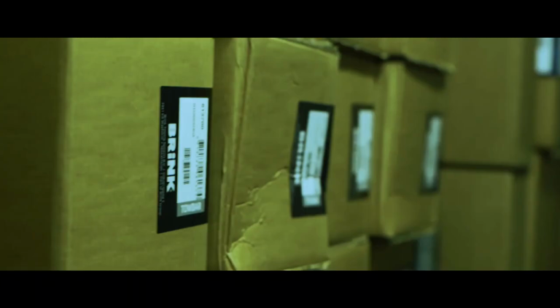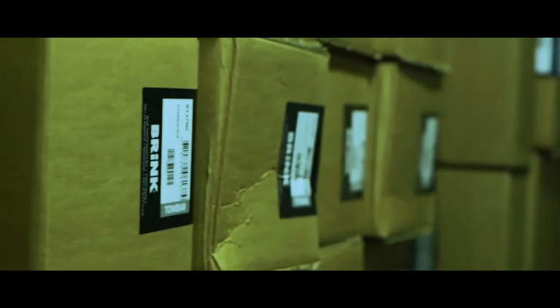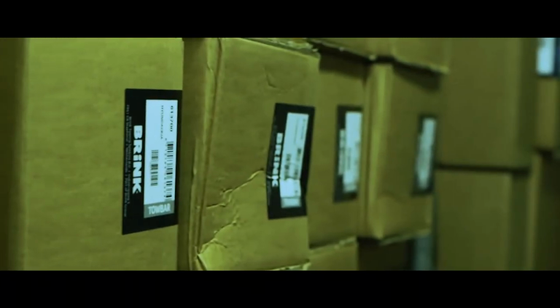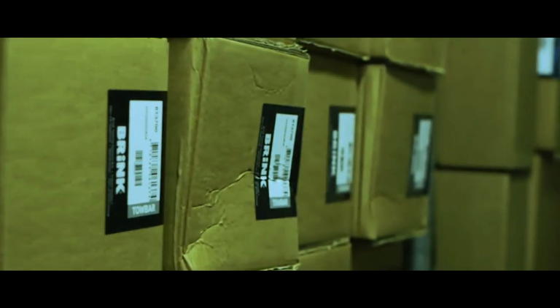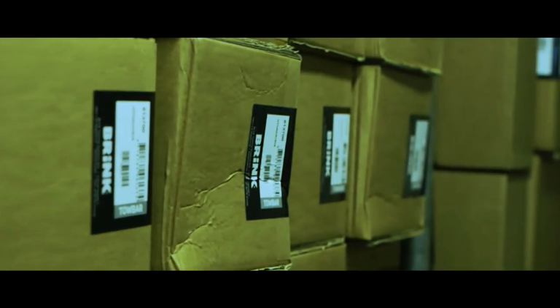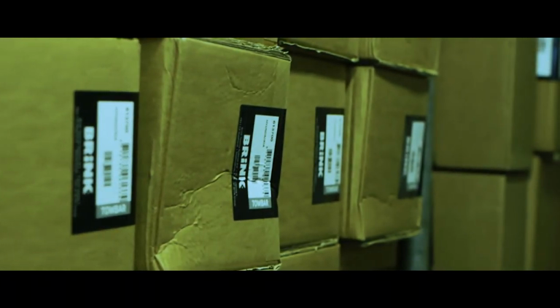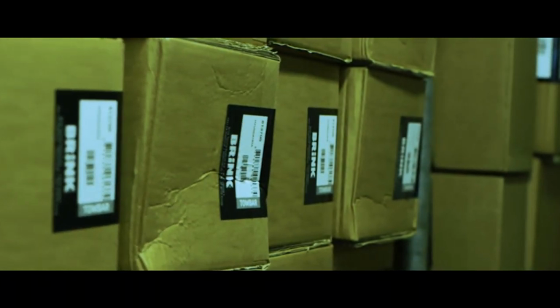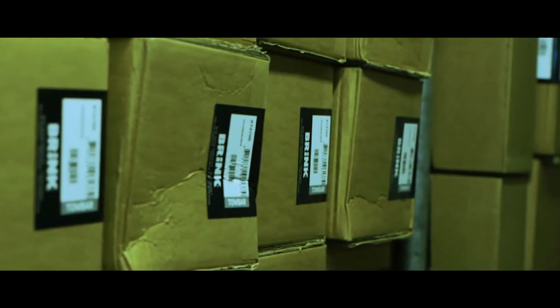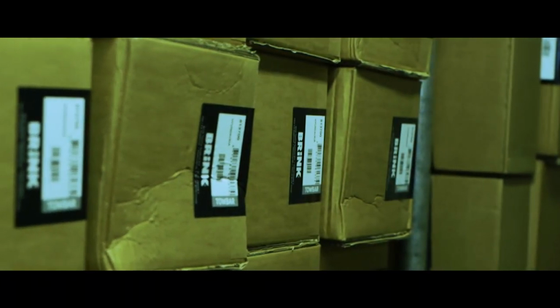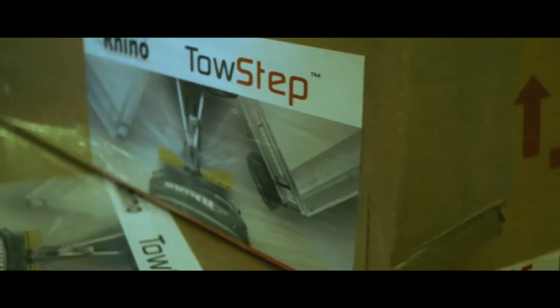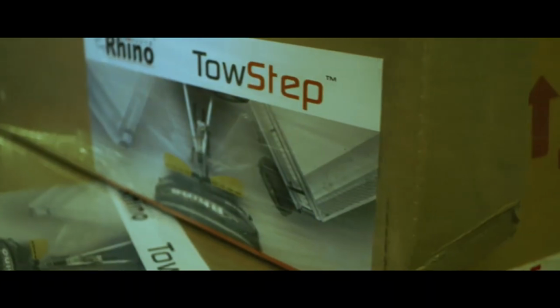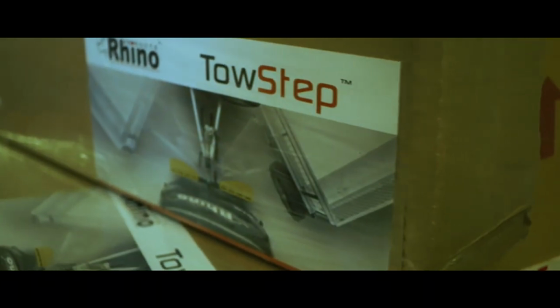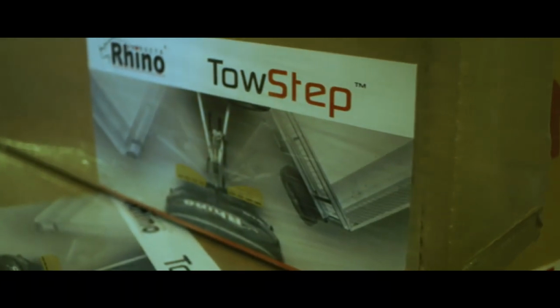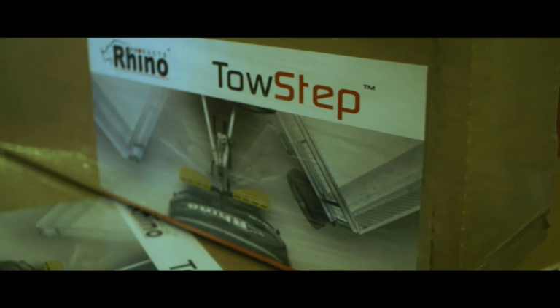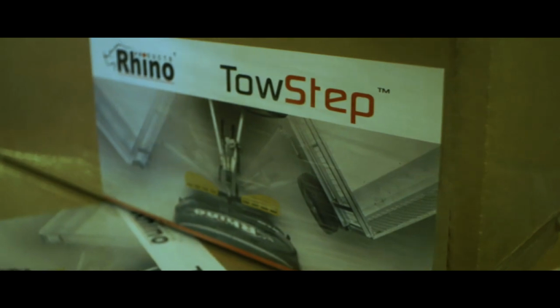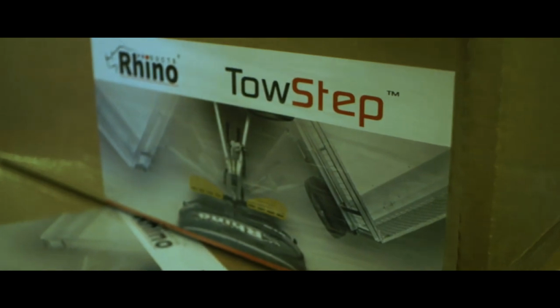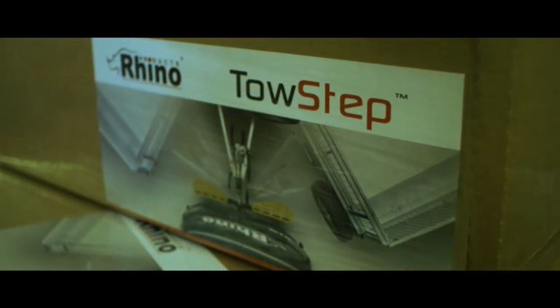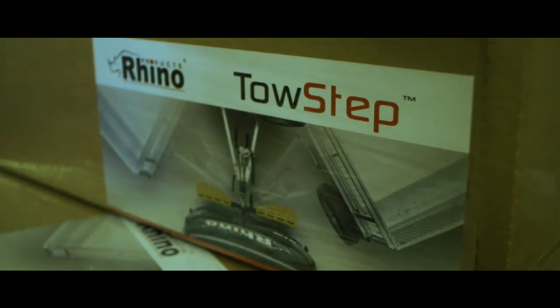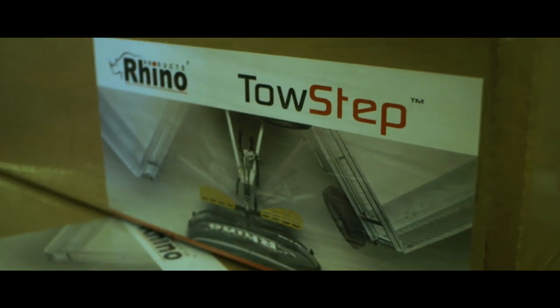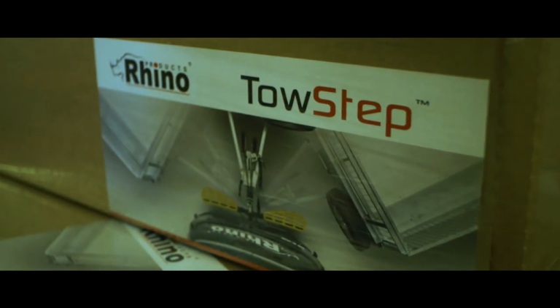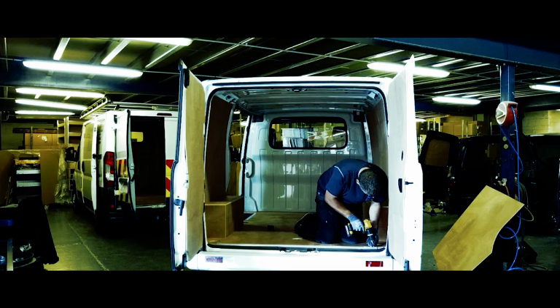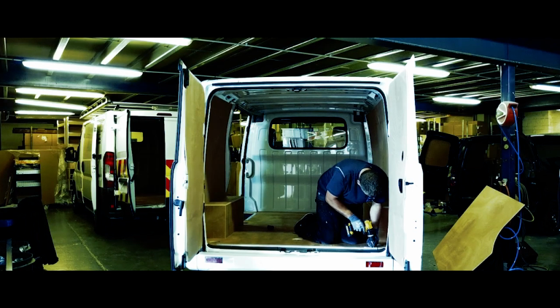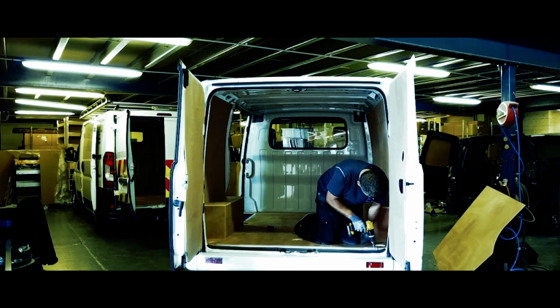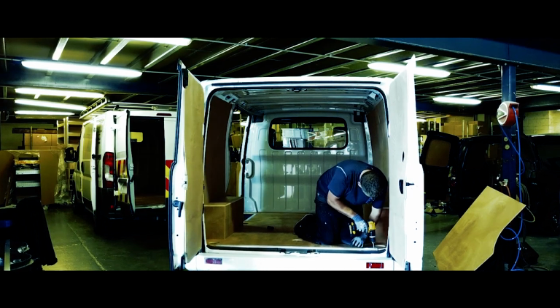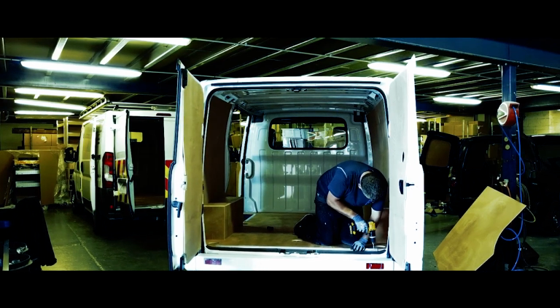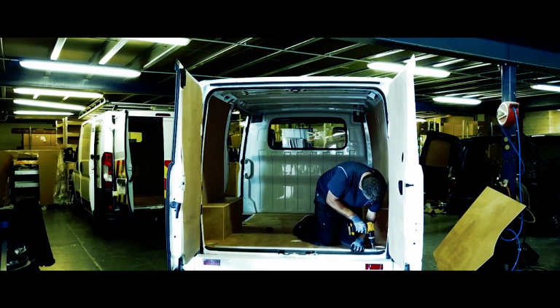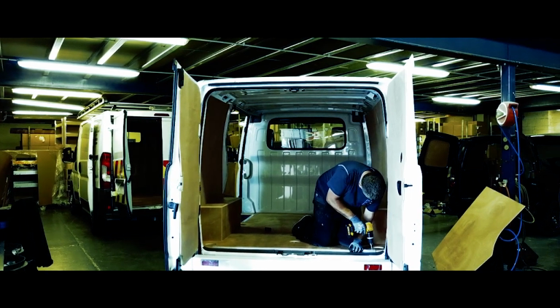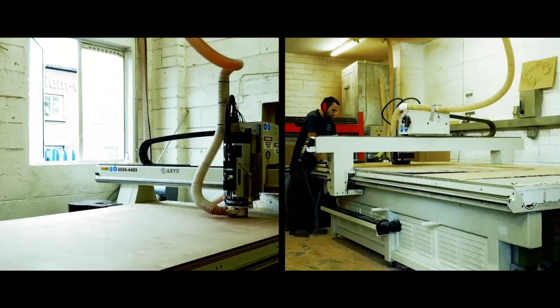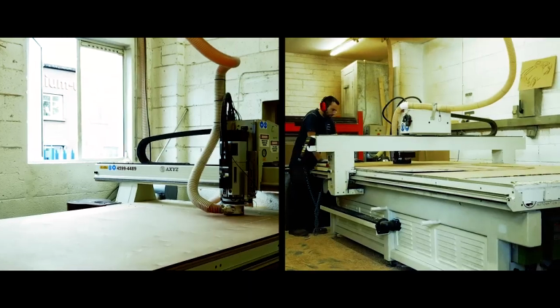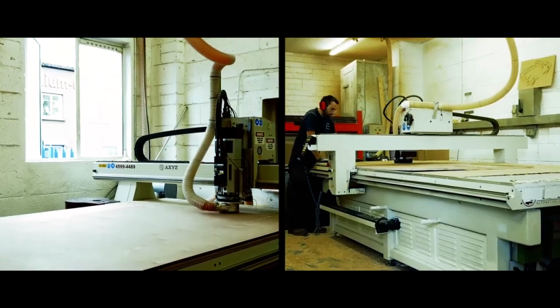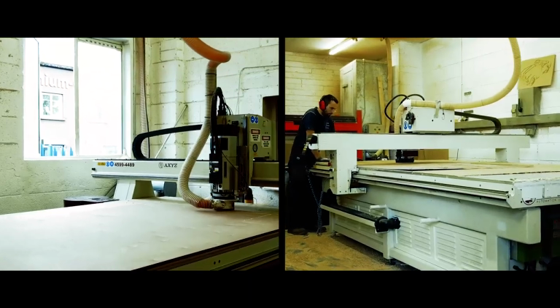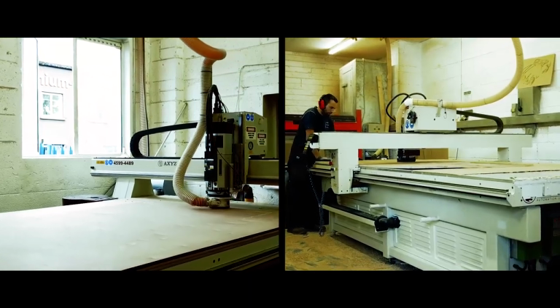Our facilities in Western Industrial Estate cover our import and distribution, our manufacturing and our own specialised workshop.